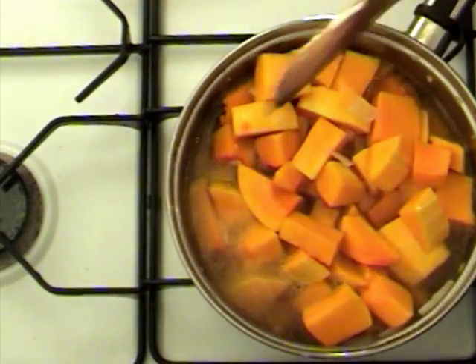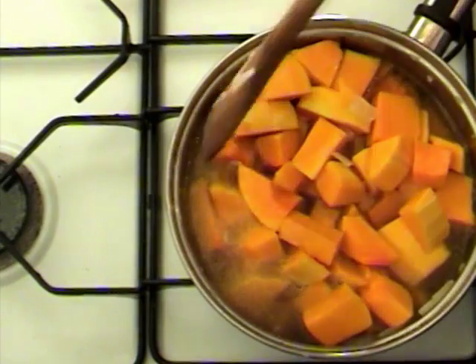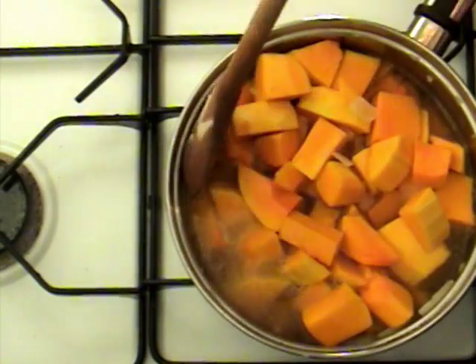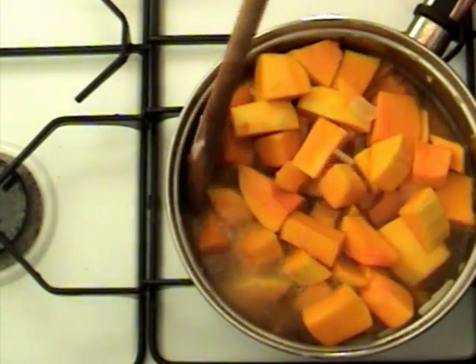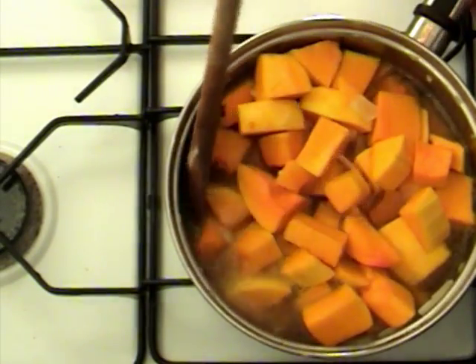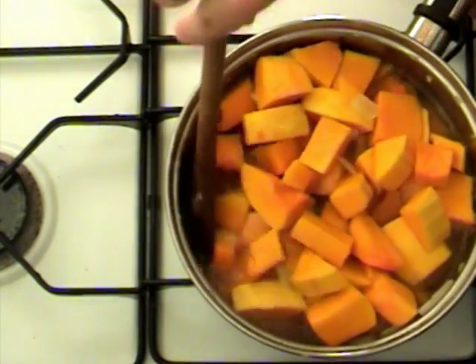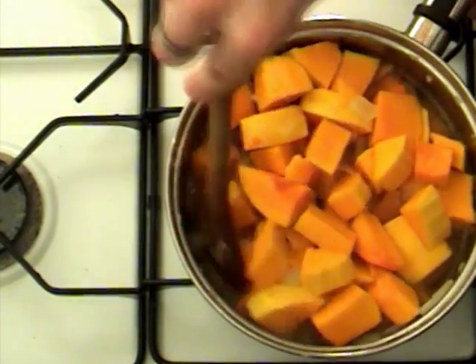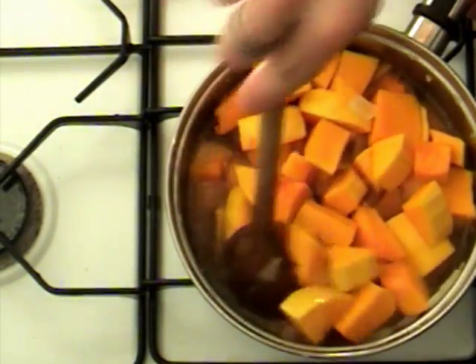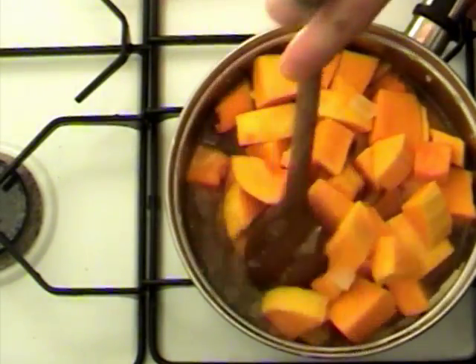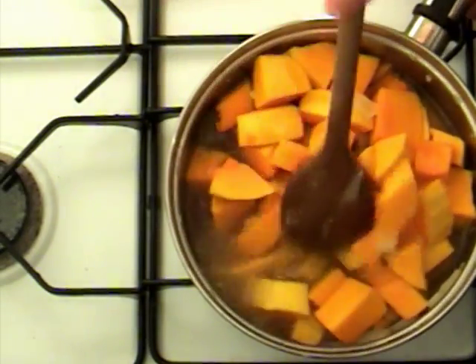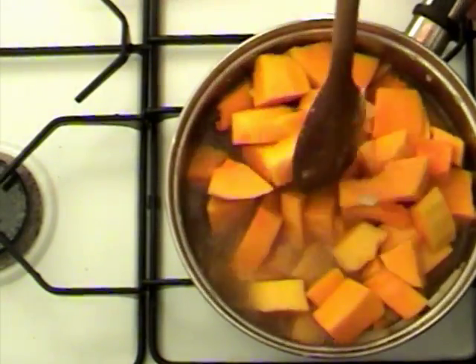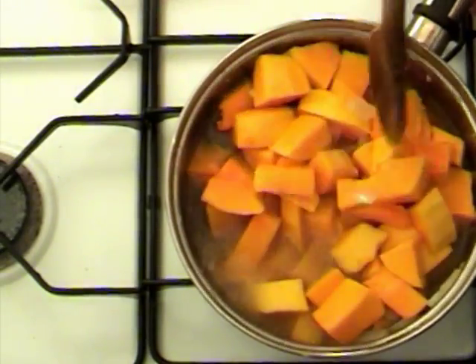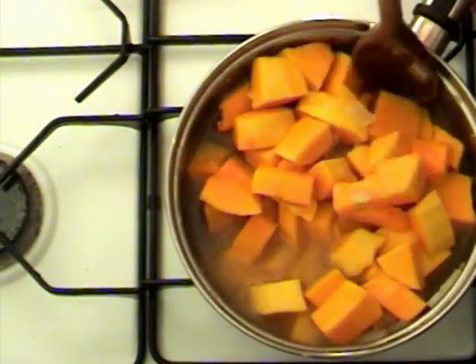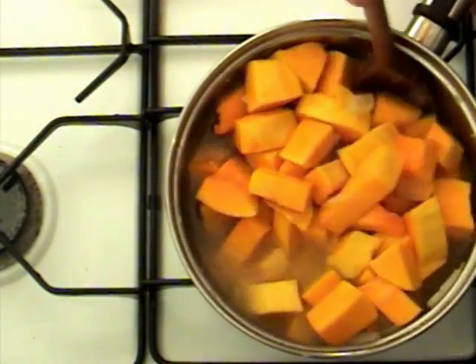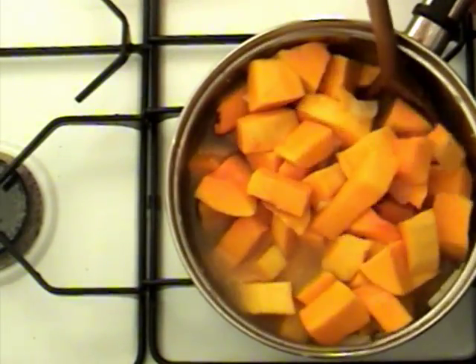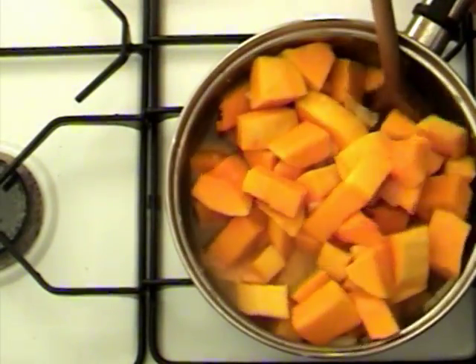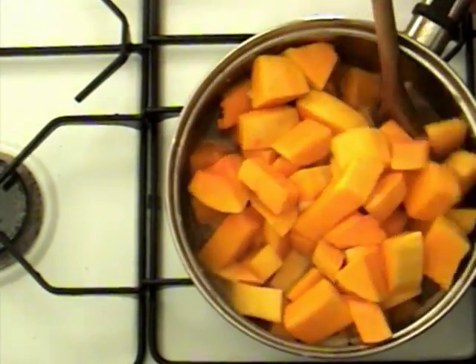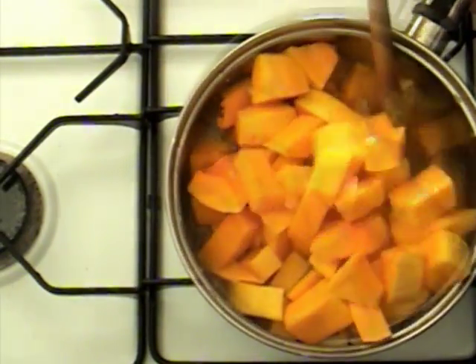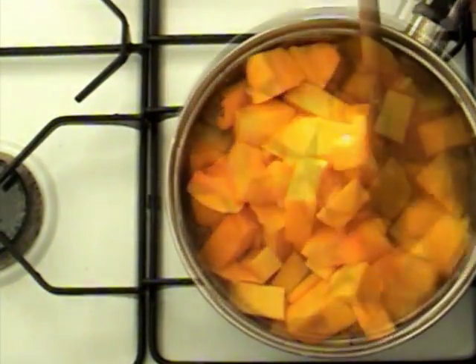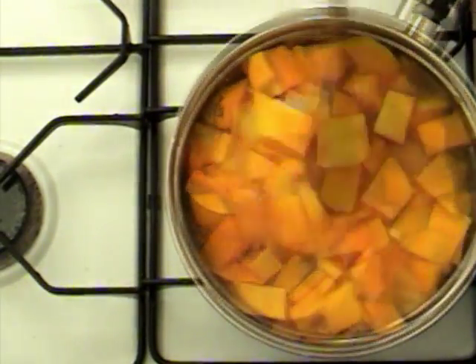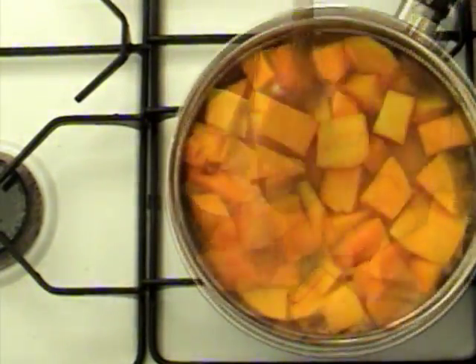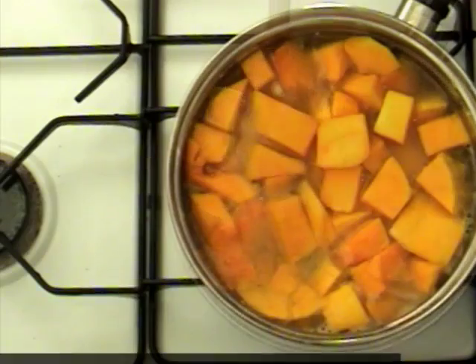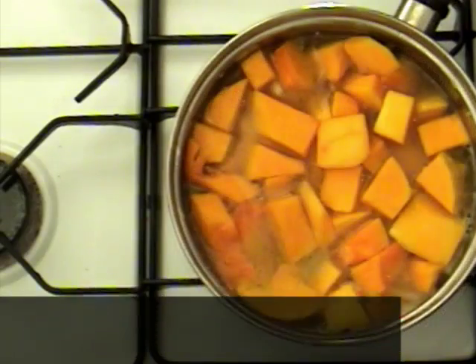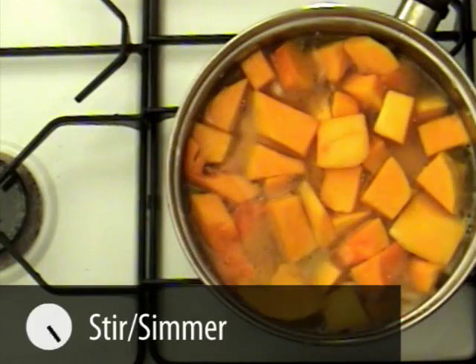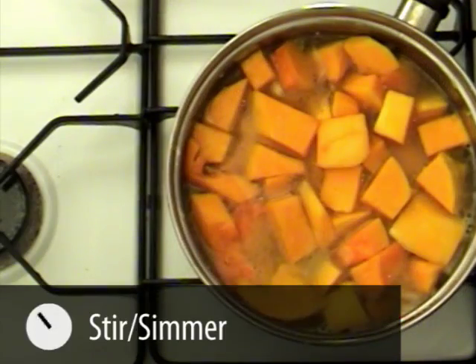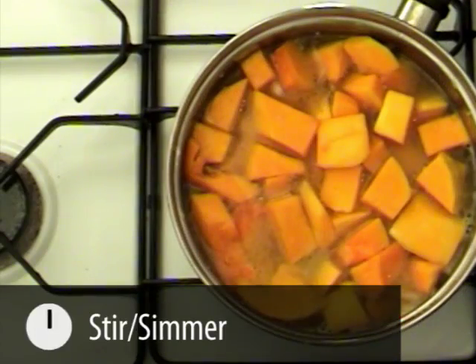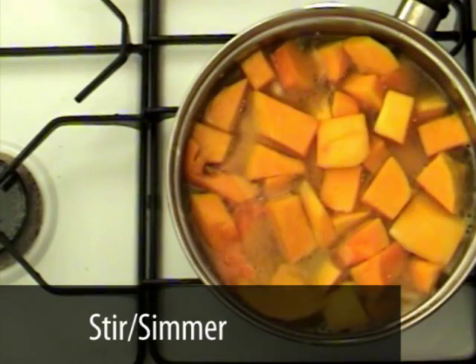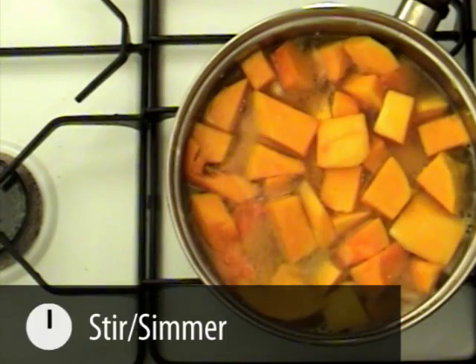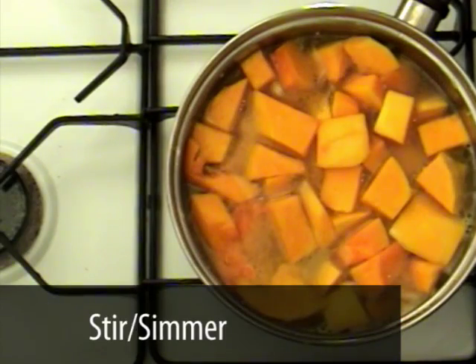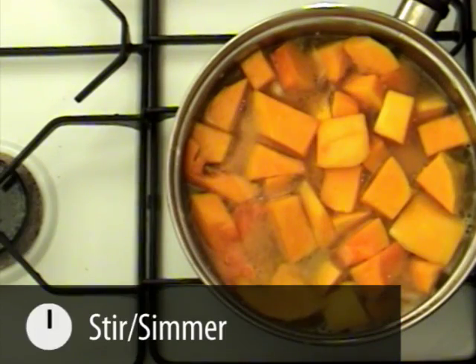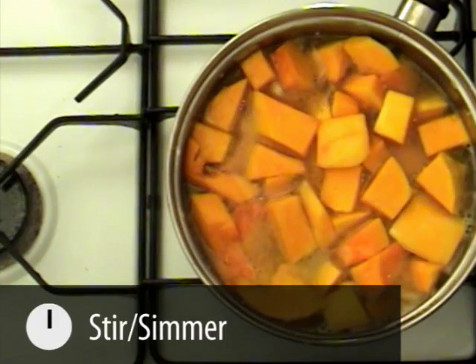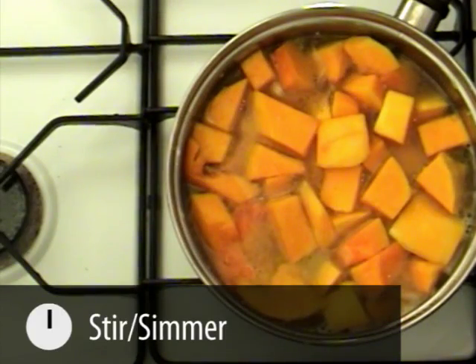Now stir the contents and then bring the pan to the boil. Then allow this to simmer for 15 minutes.